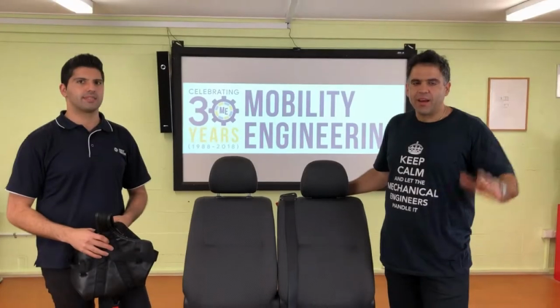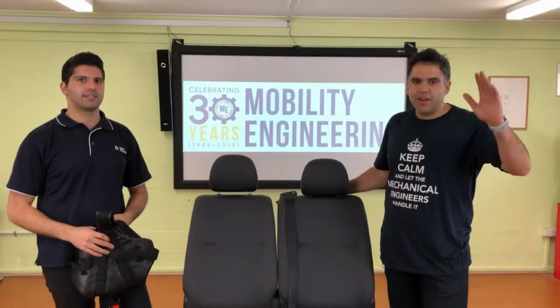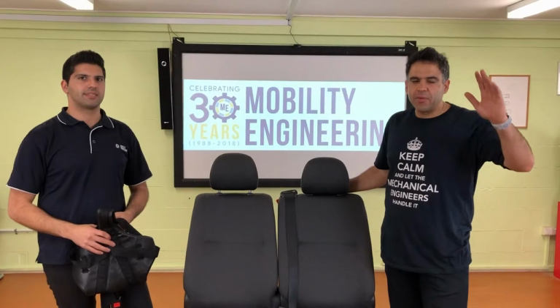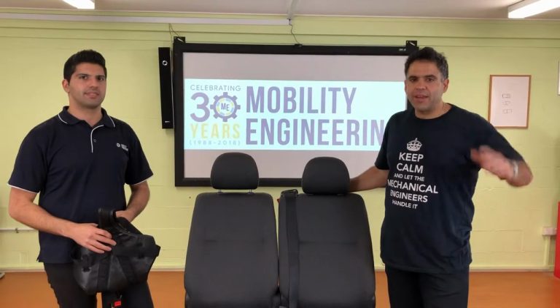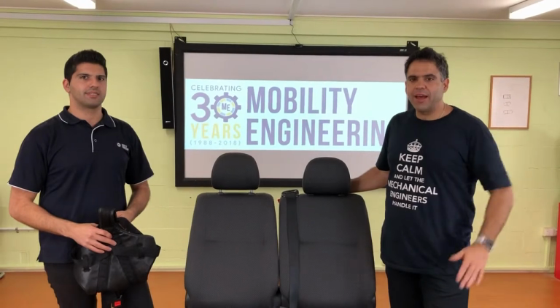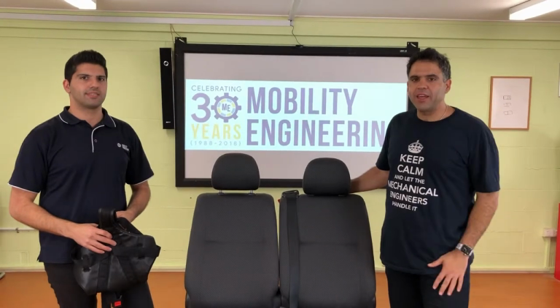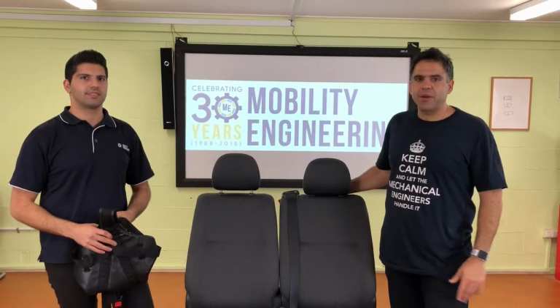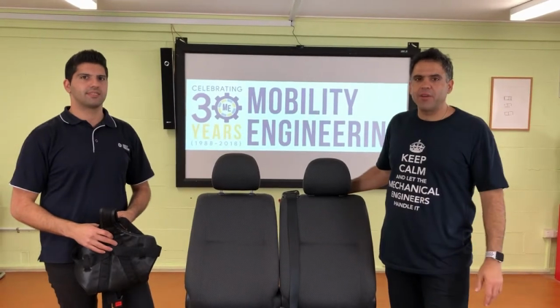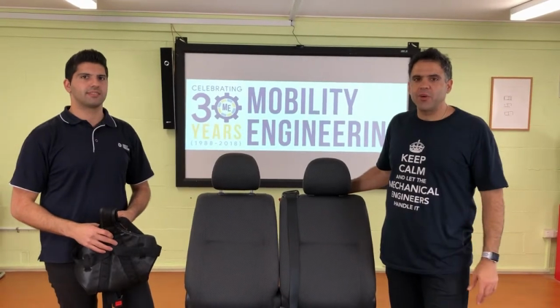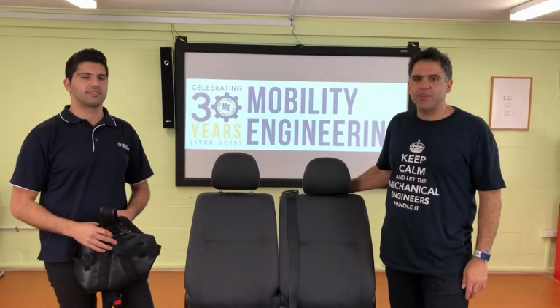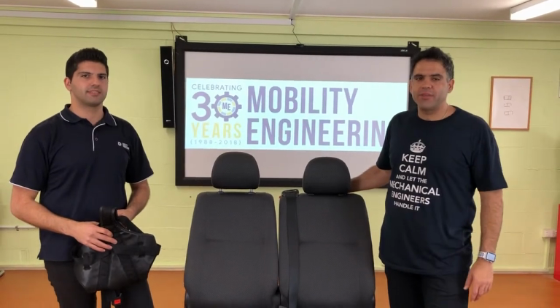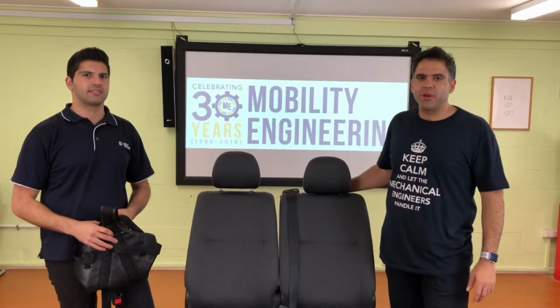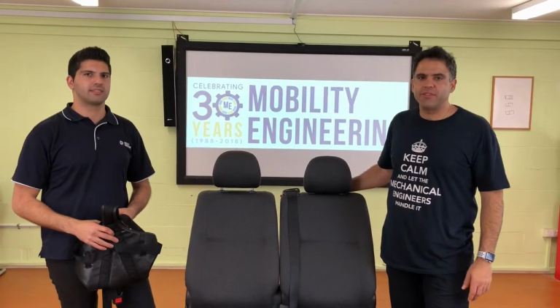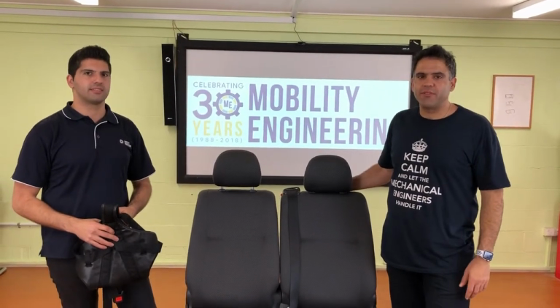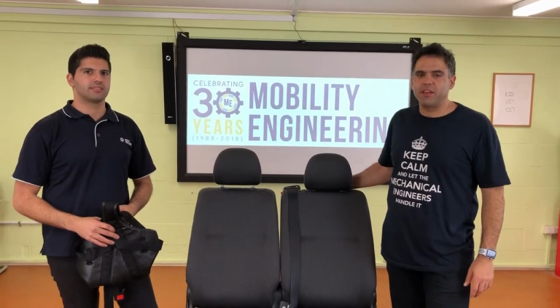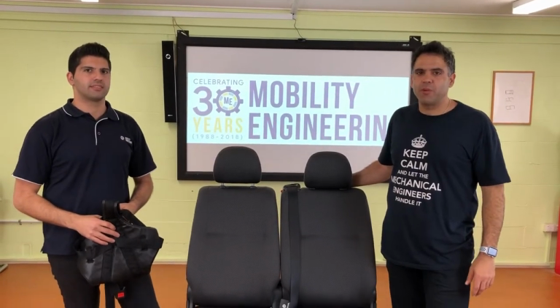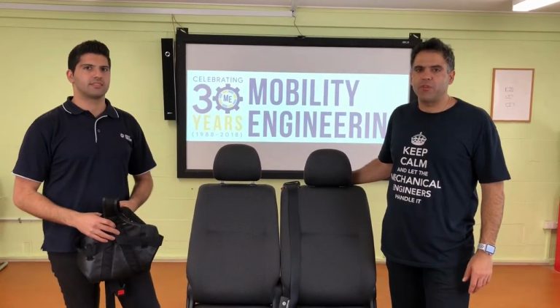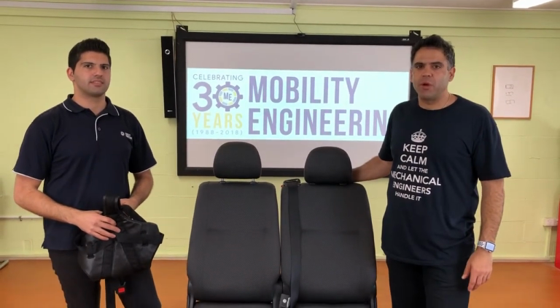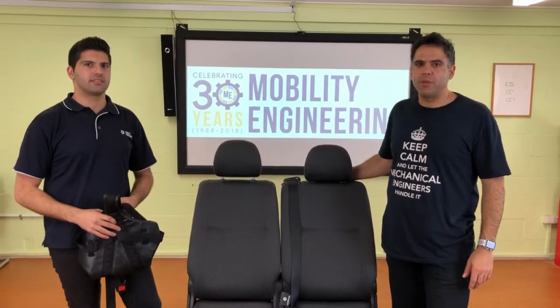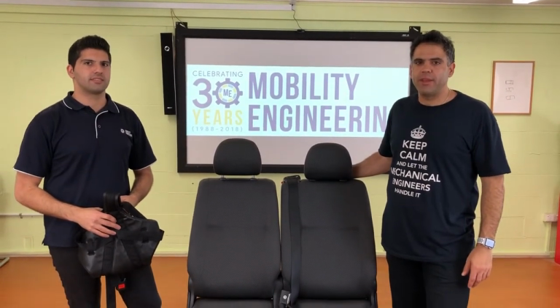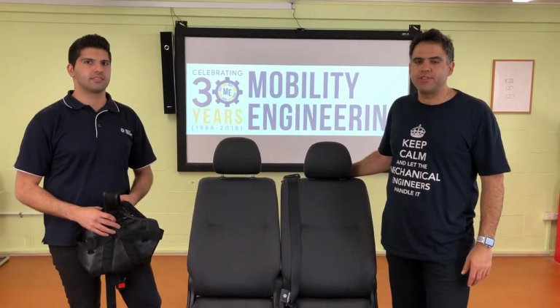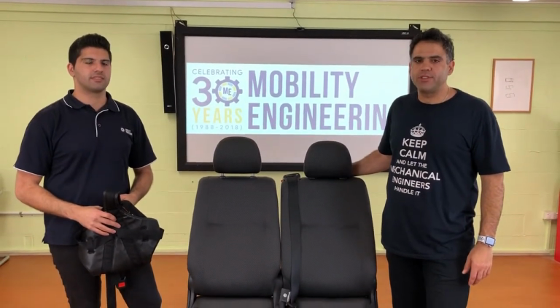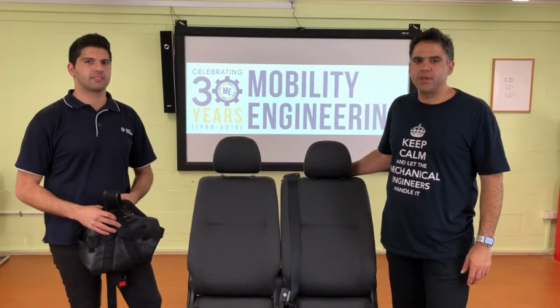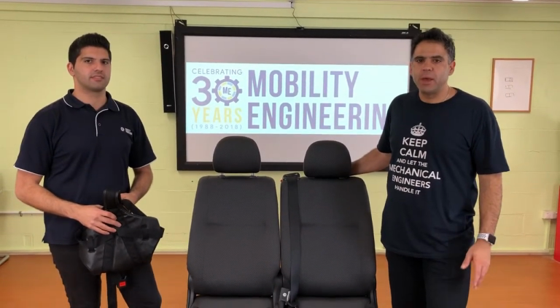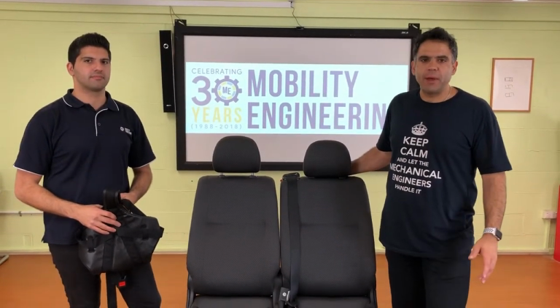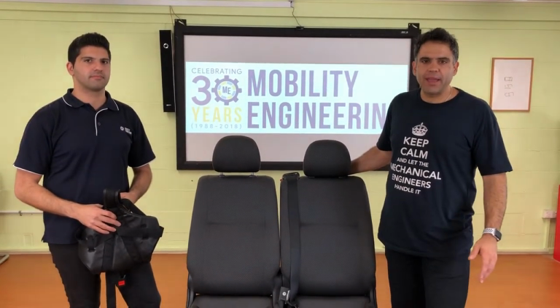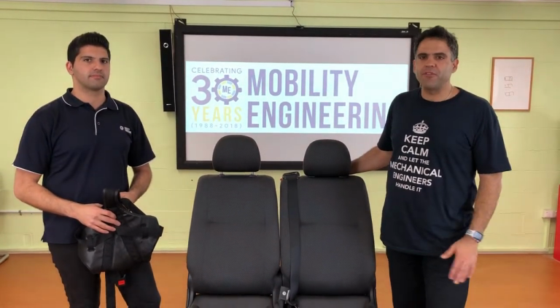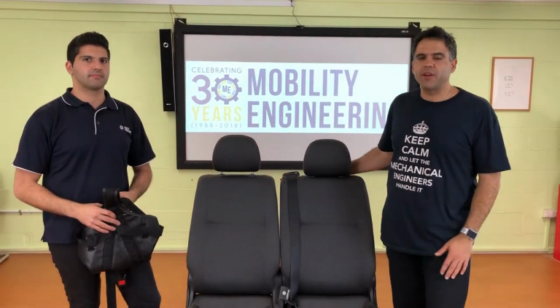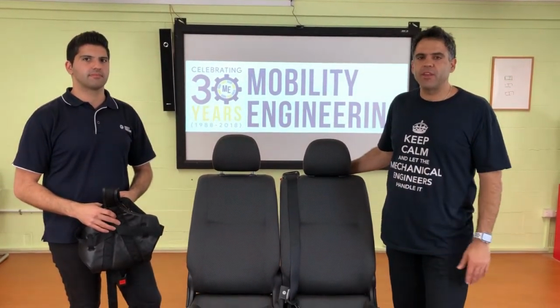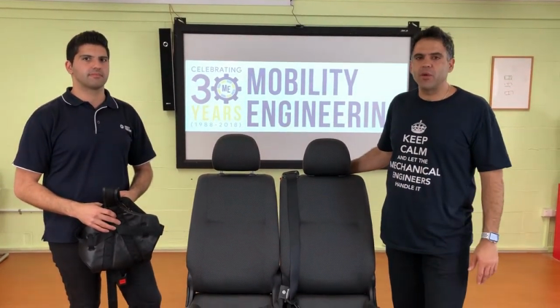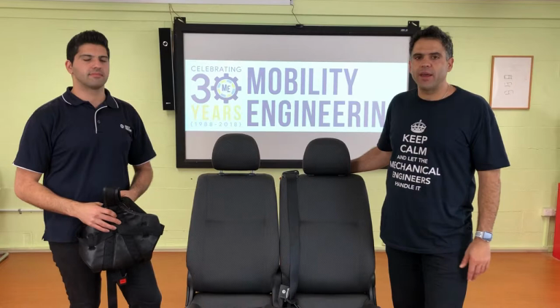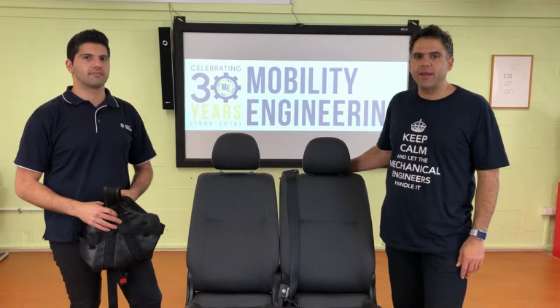Hi everybody, I'm Ali Ekberian, your resident road safety expert from Mobility Engineering, back again for another Q&A.